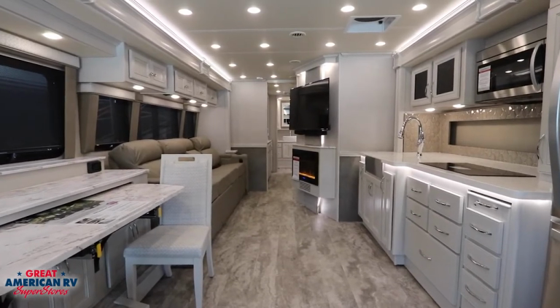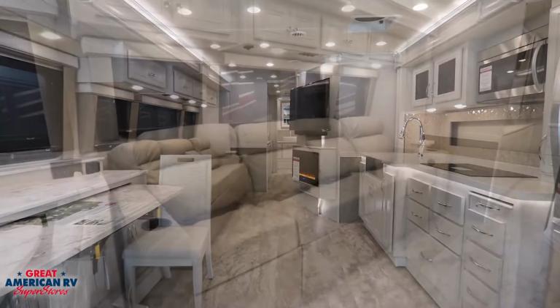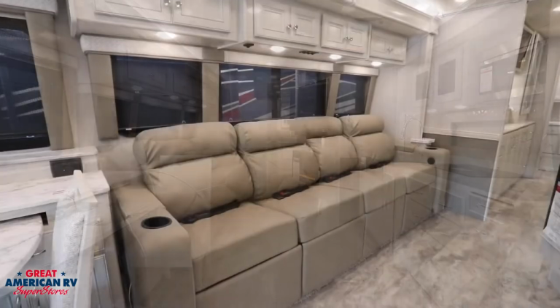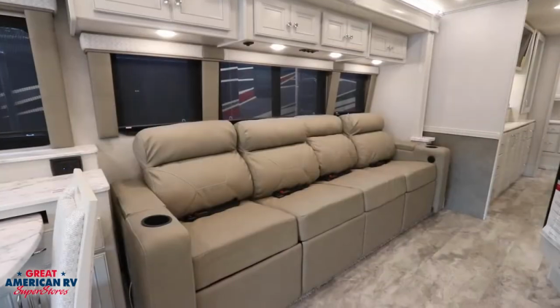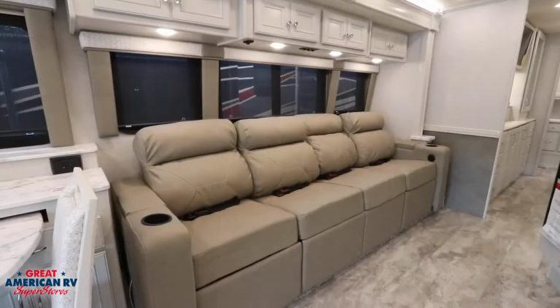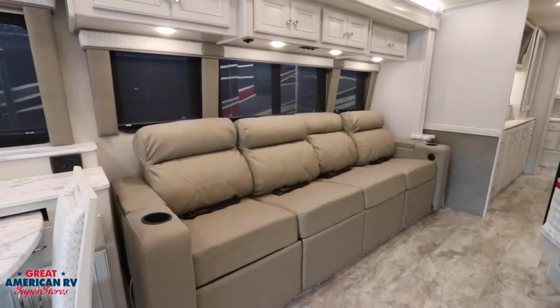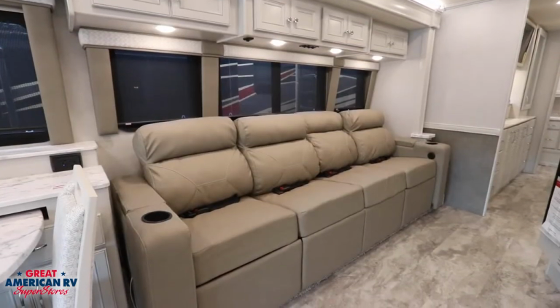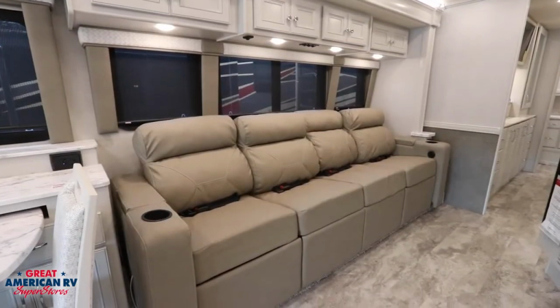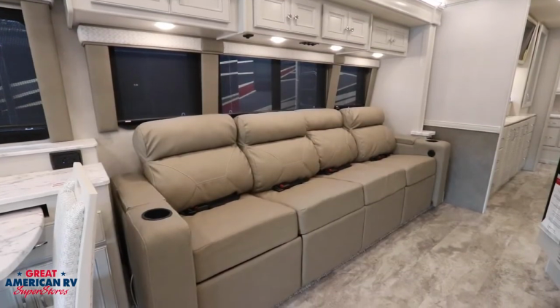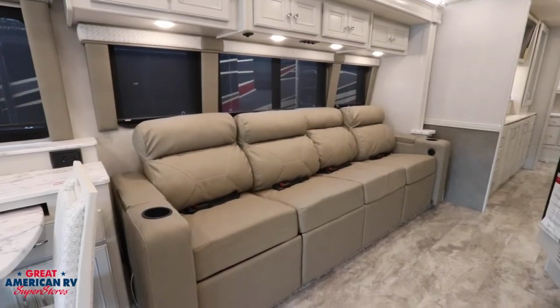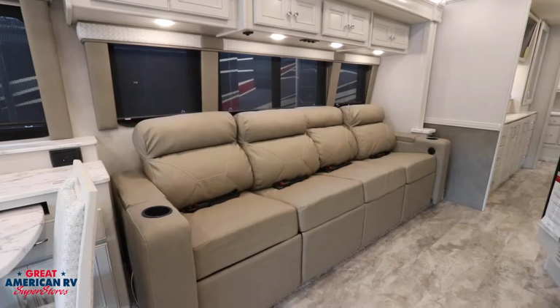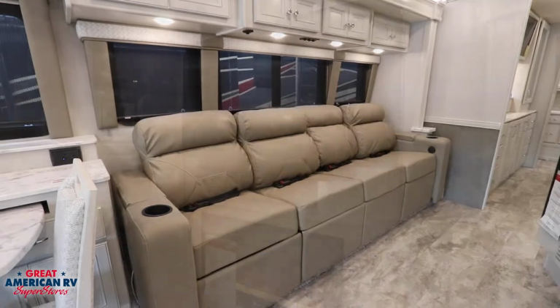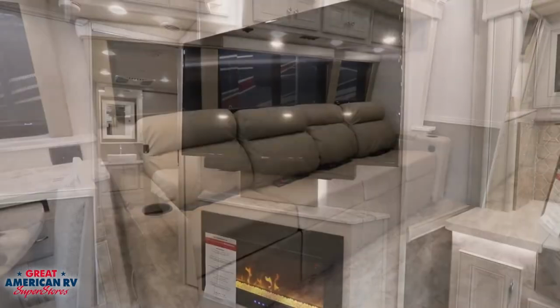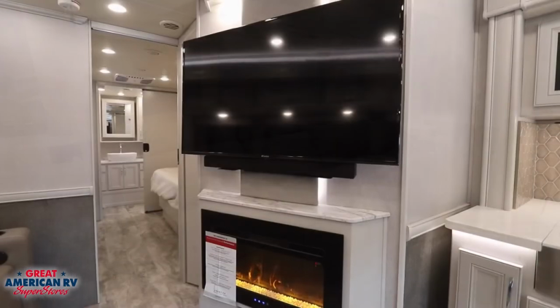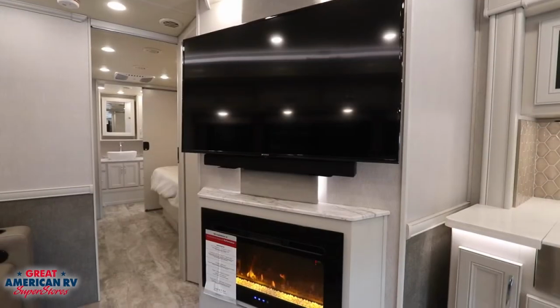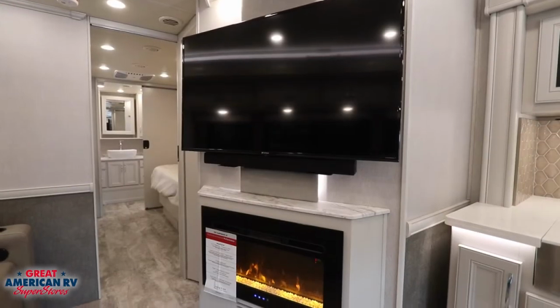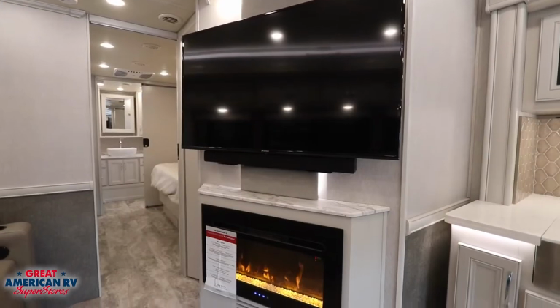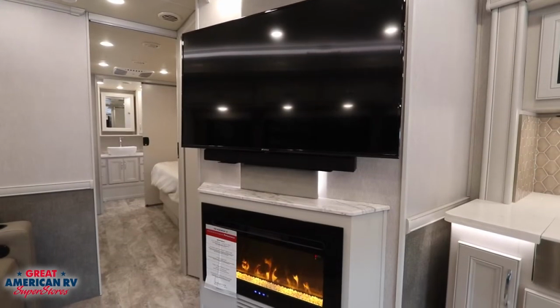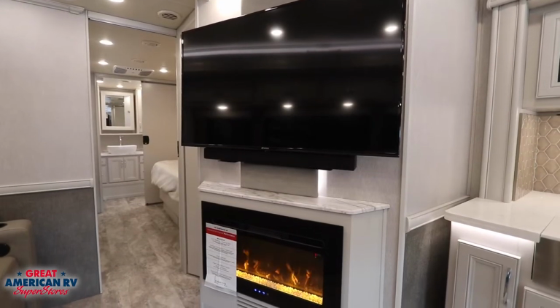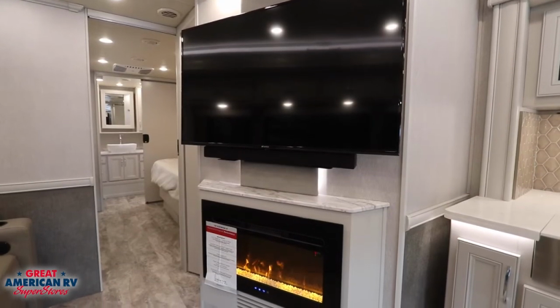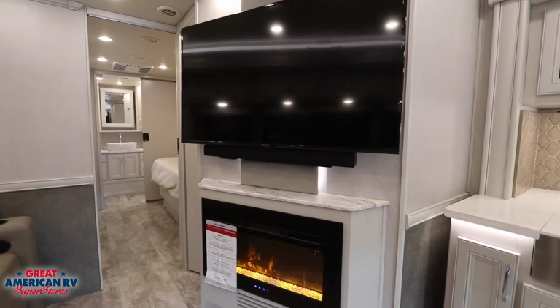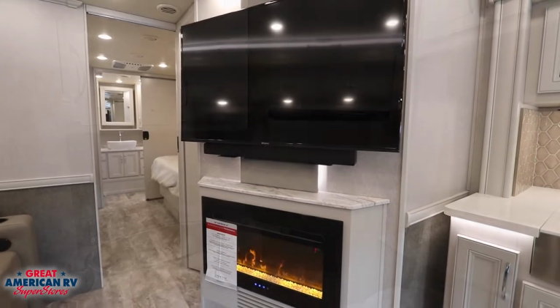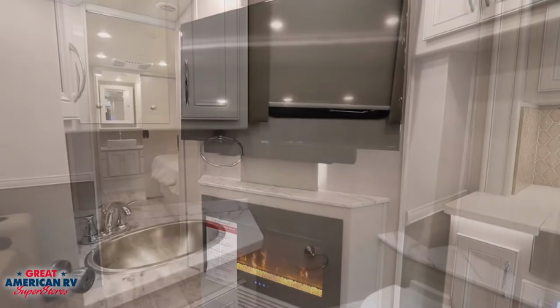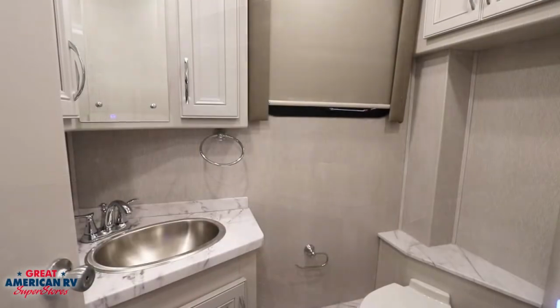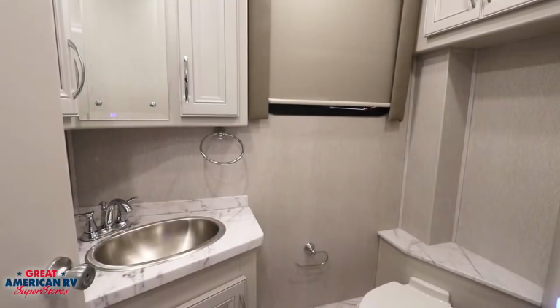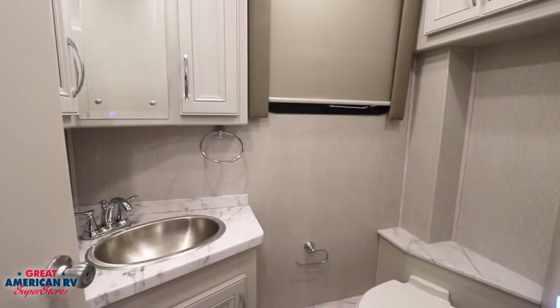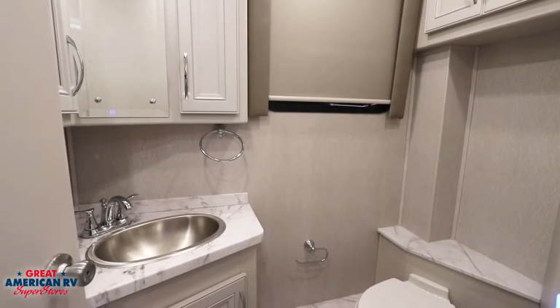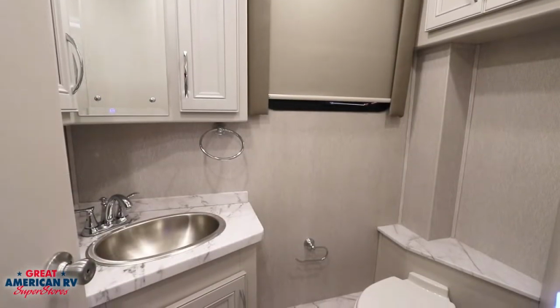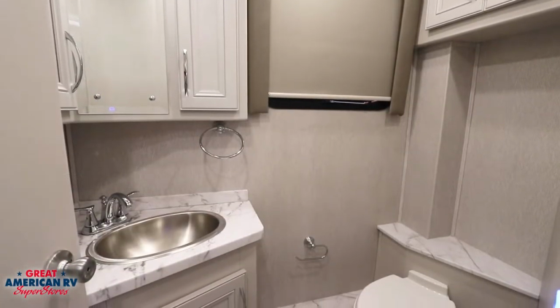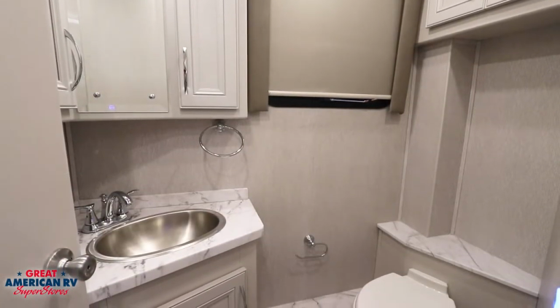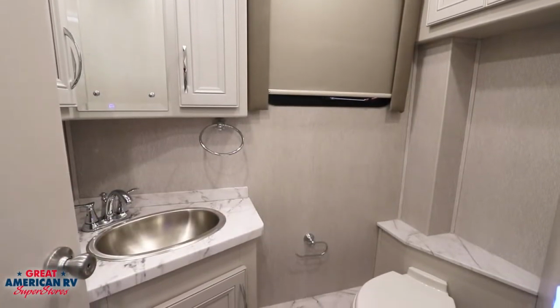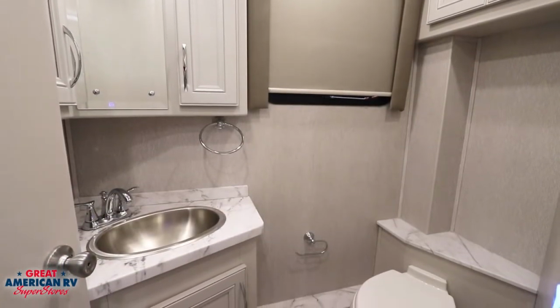The 111 inch sofa features theater seats on the outside and there's a half bath in the front for your guests to use.